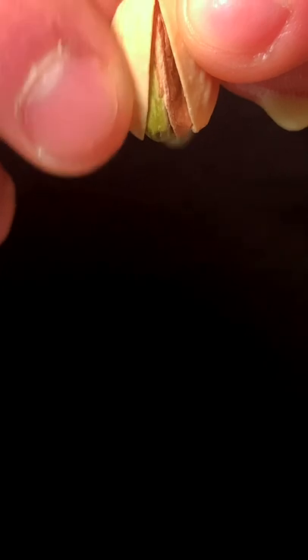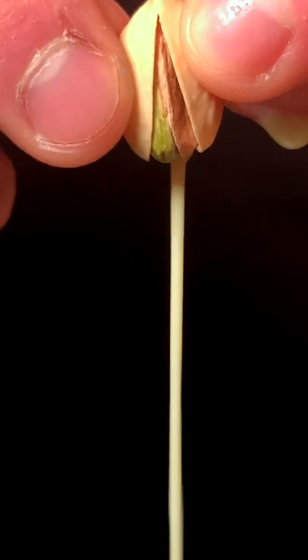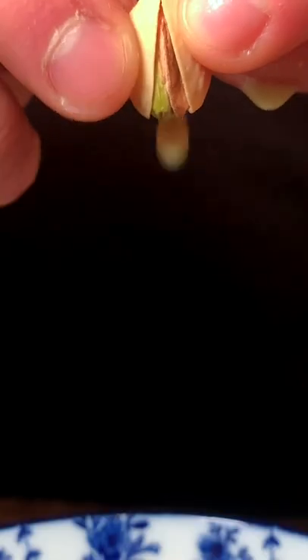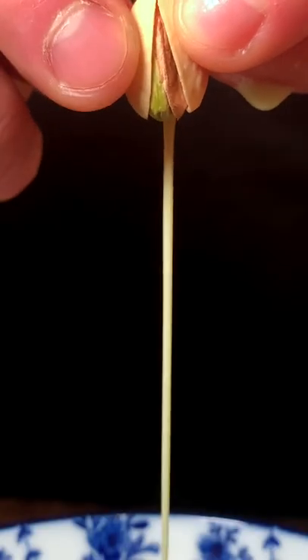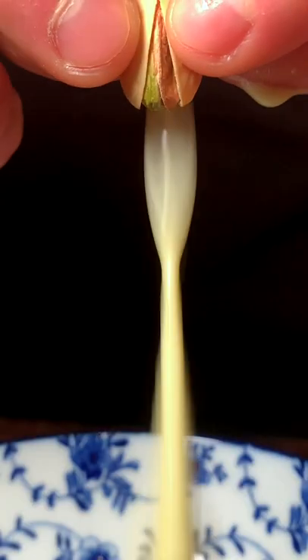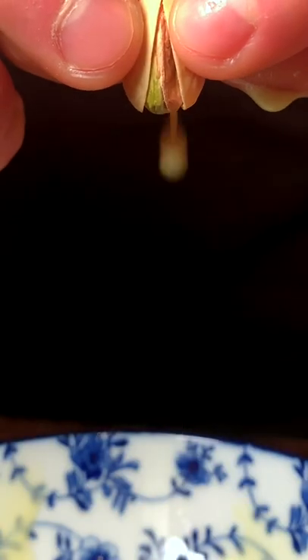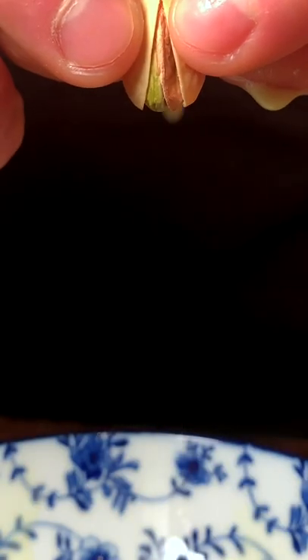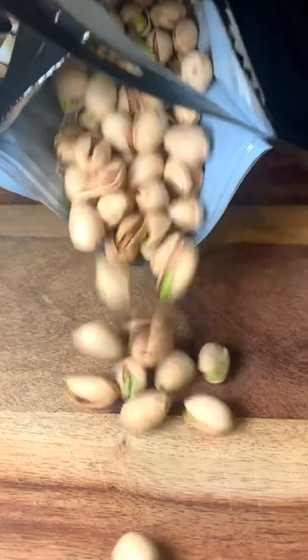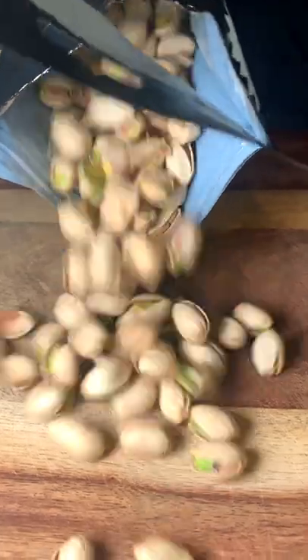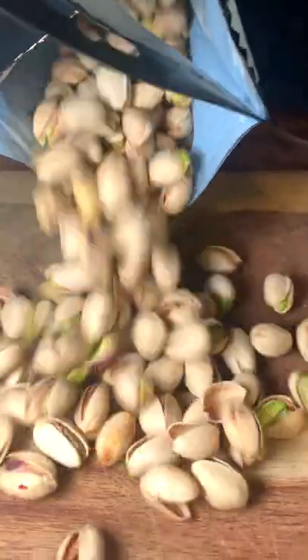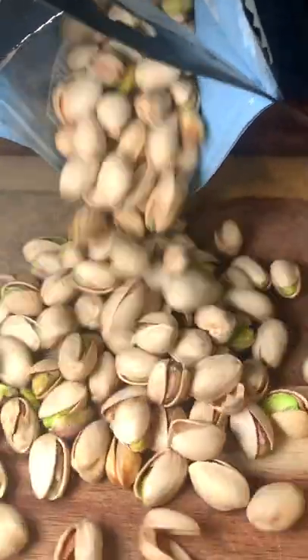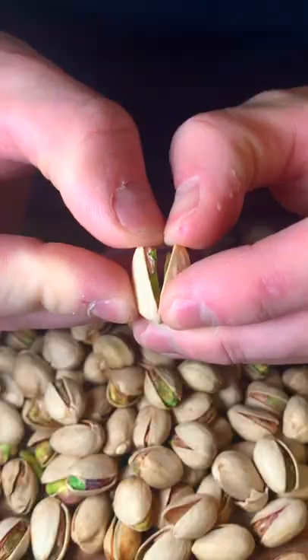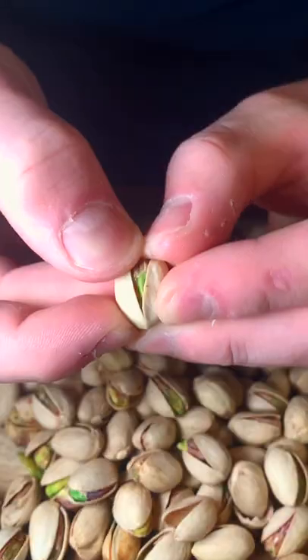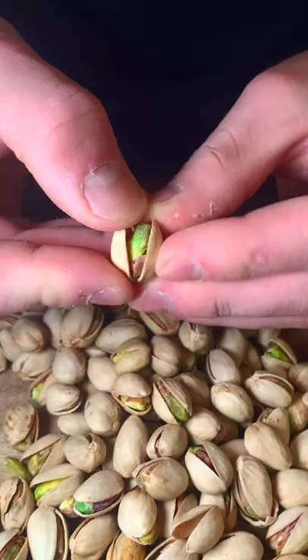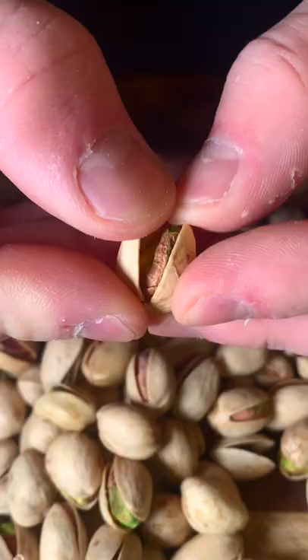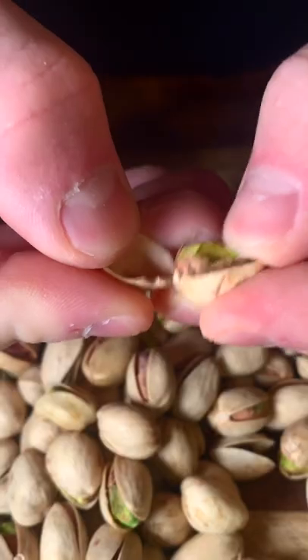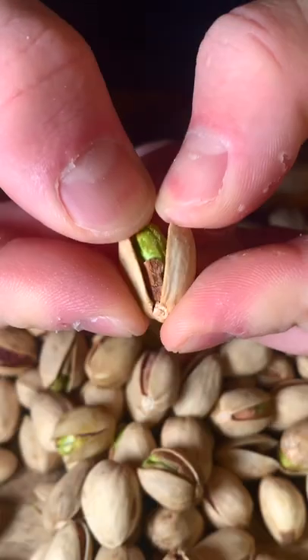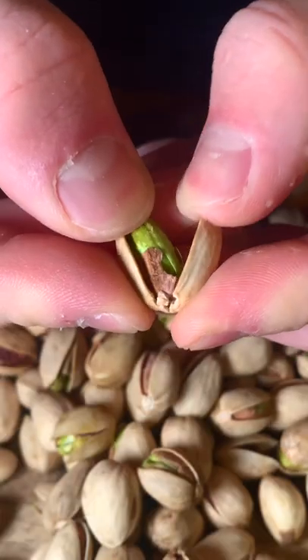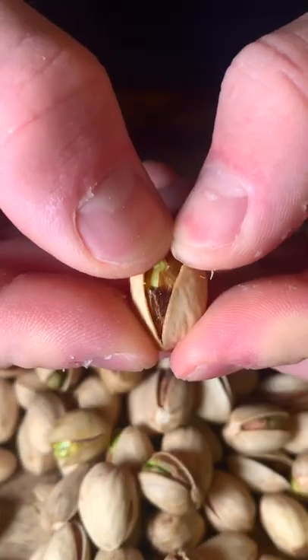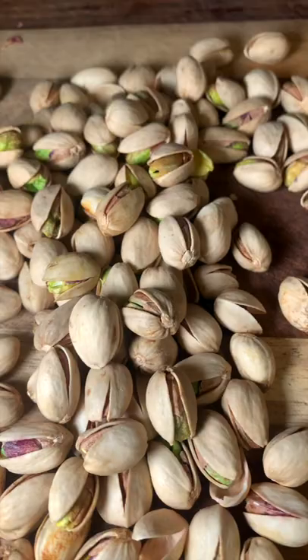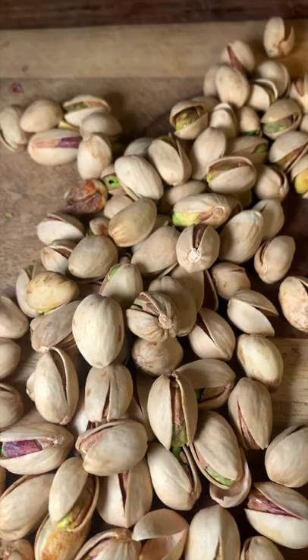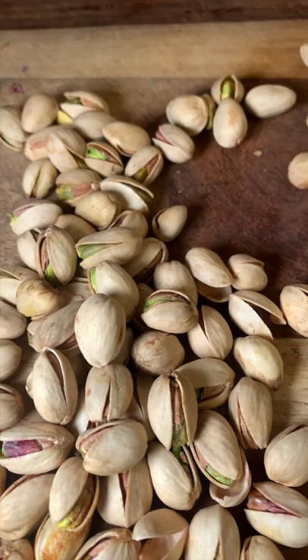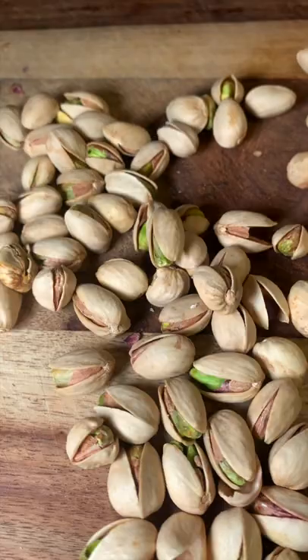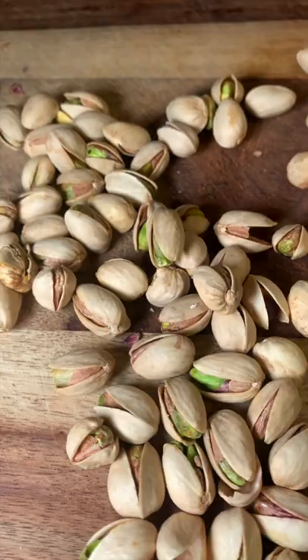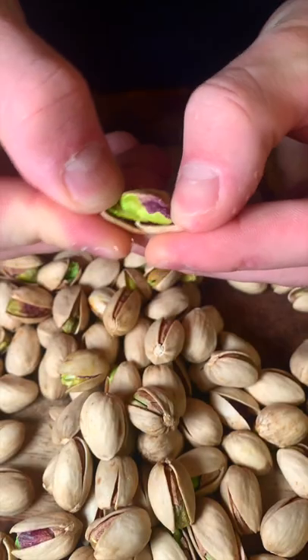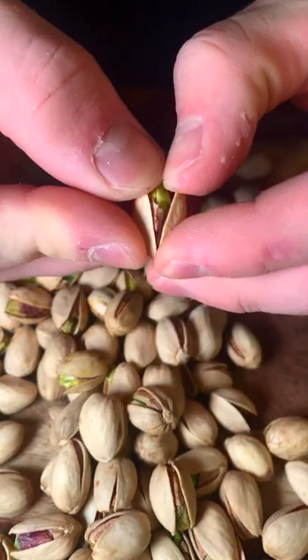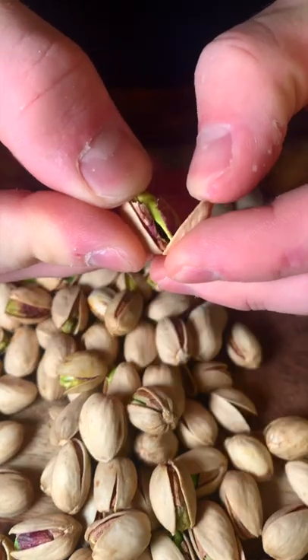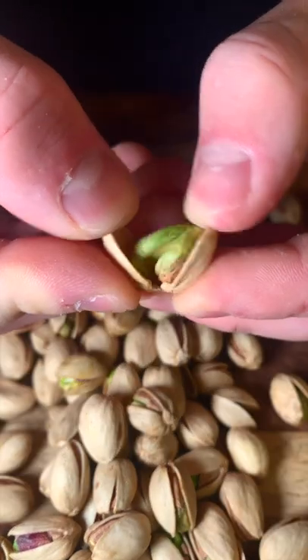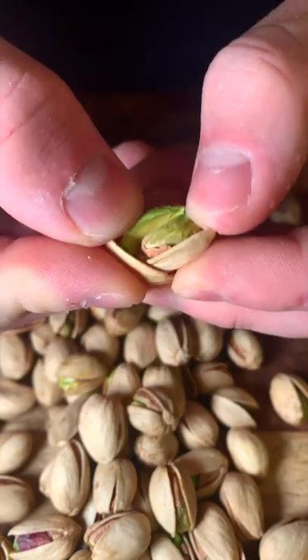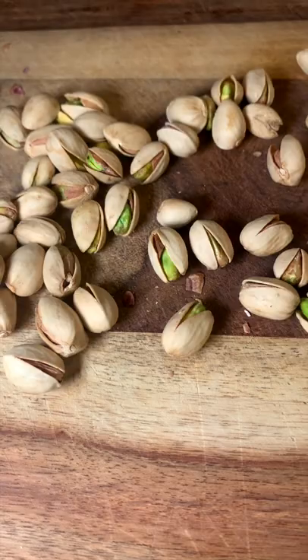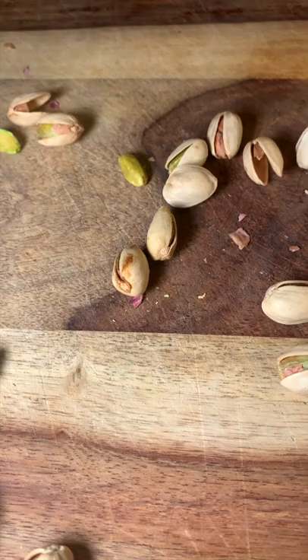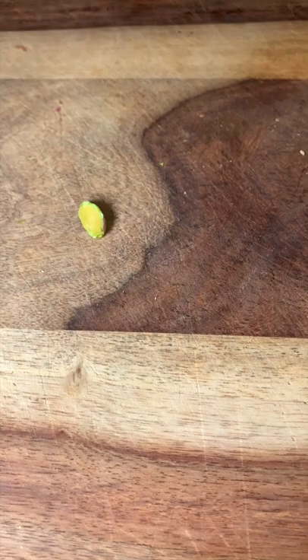Can you milk a nut? Unfortunately, it's not like milking a cow, but it's easier. Let's see if pistachios have any crazy milk color.